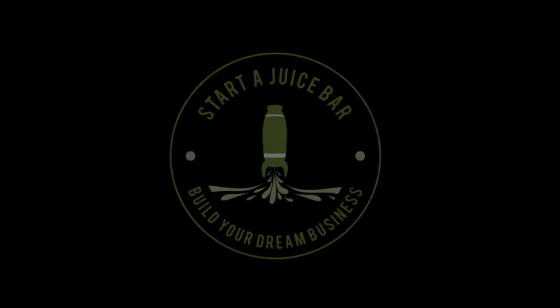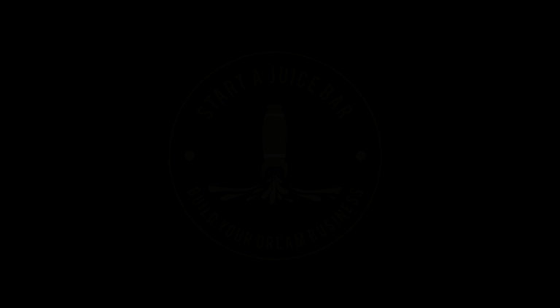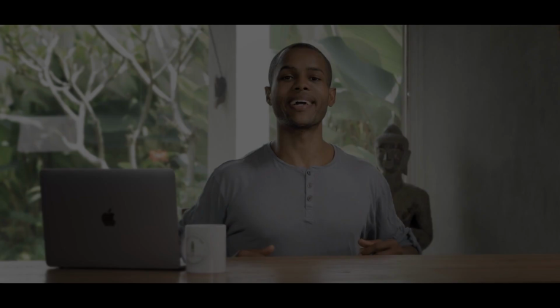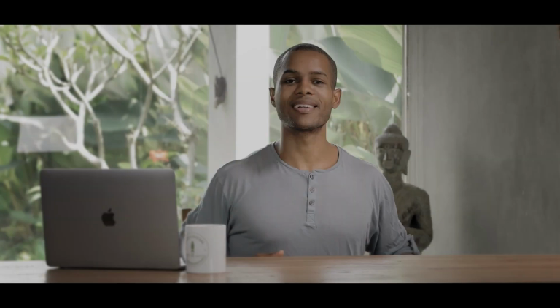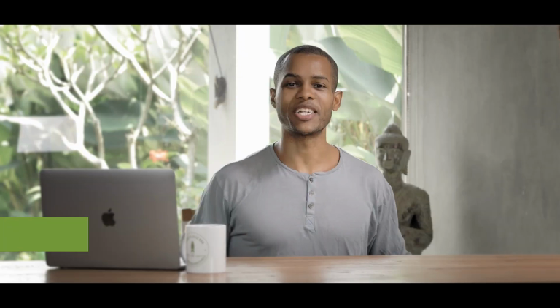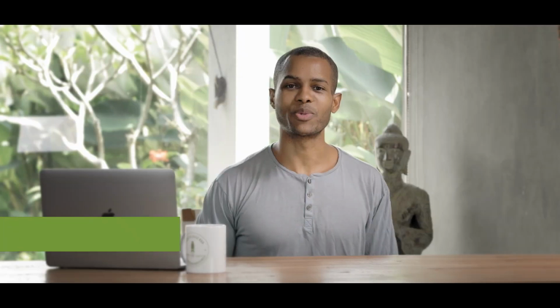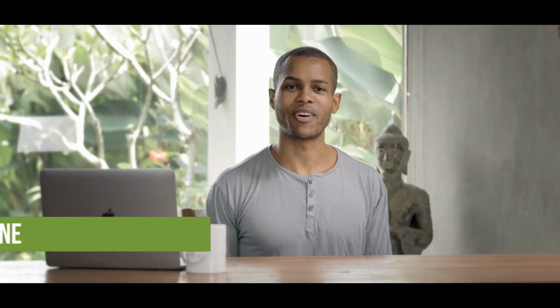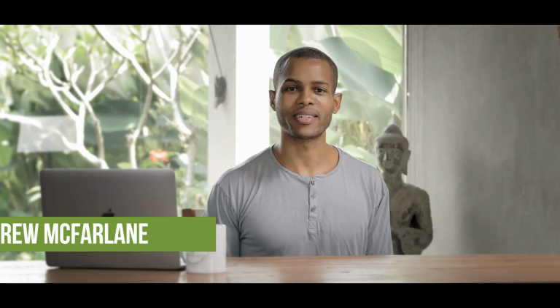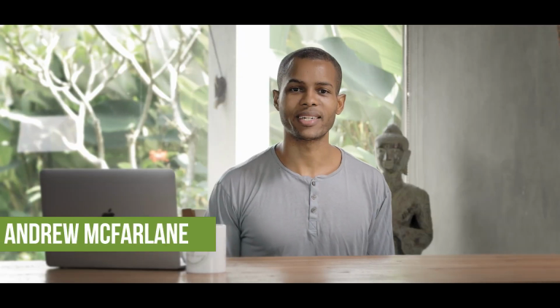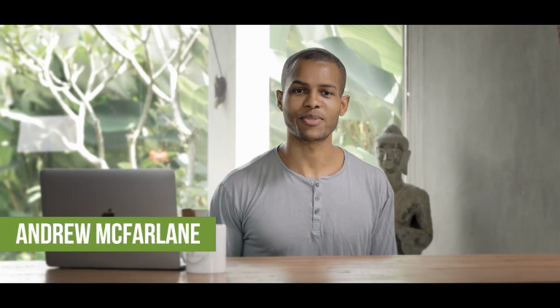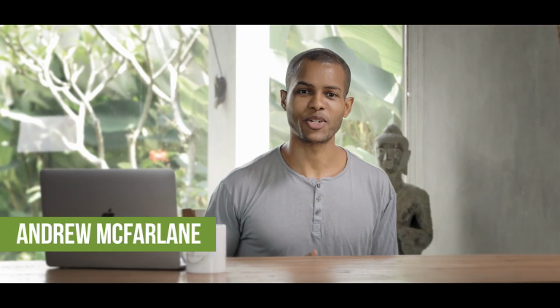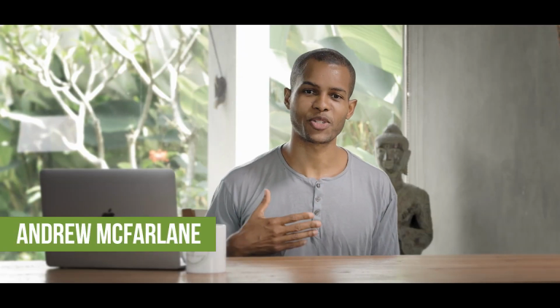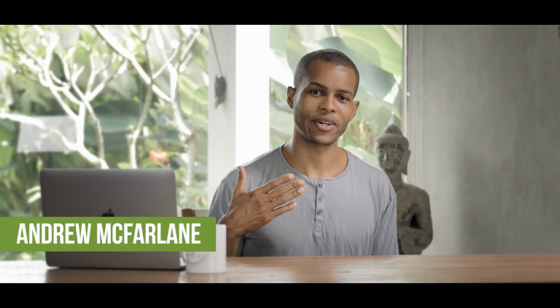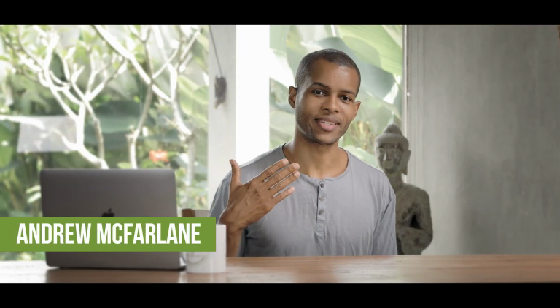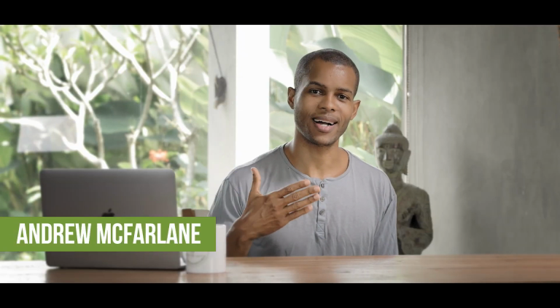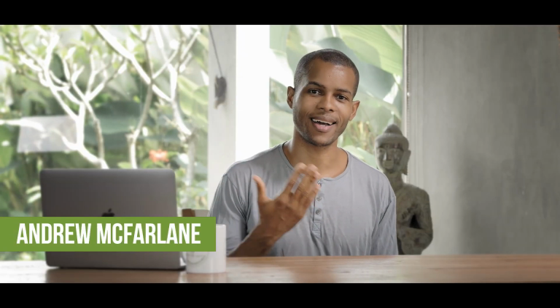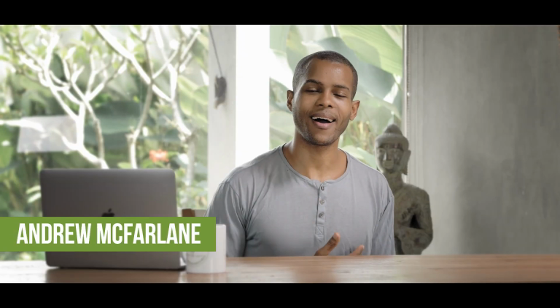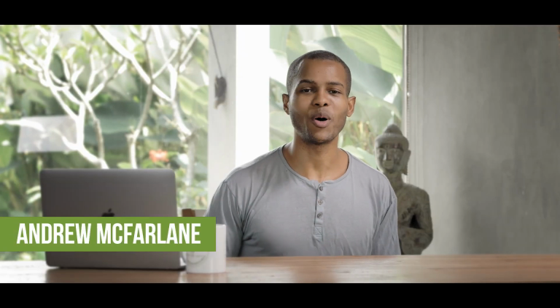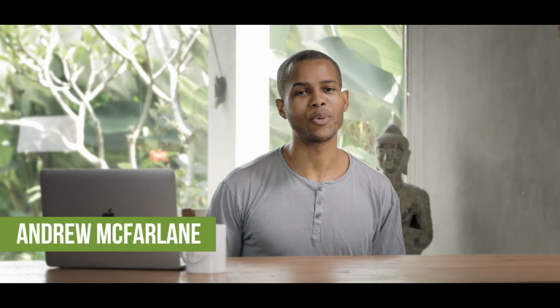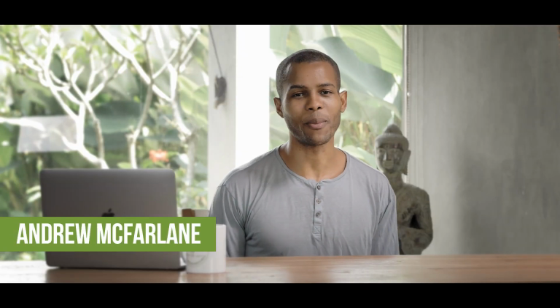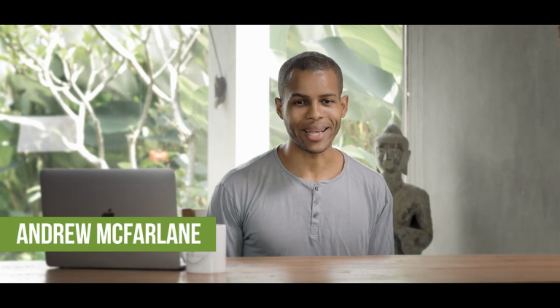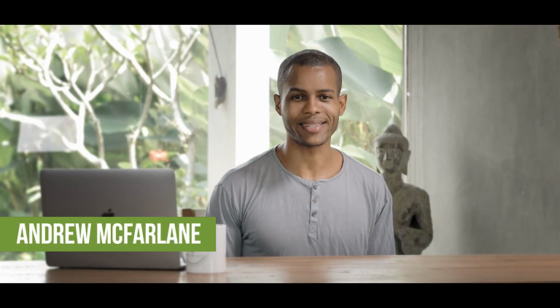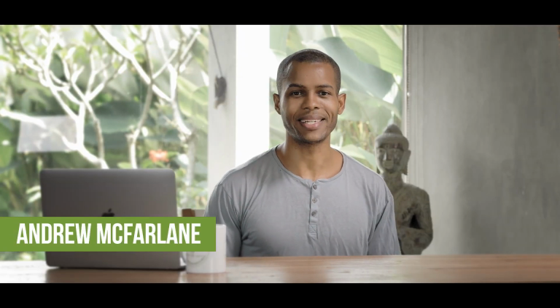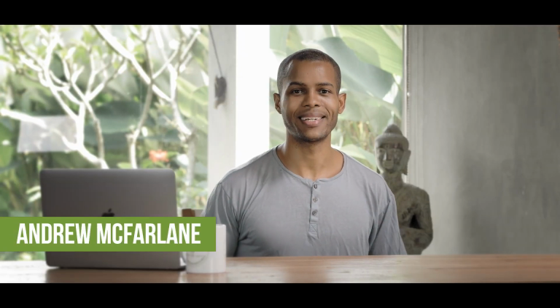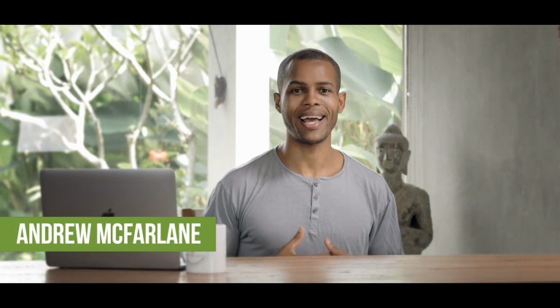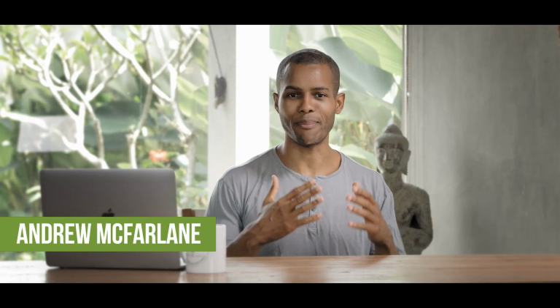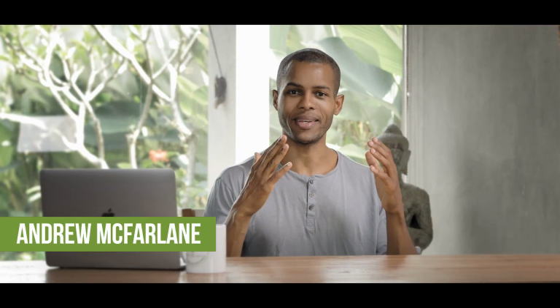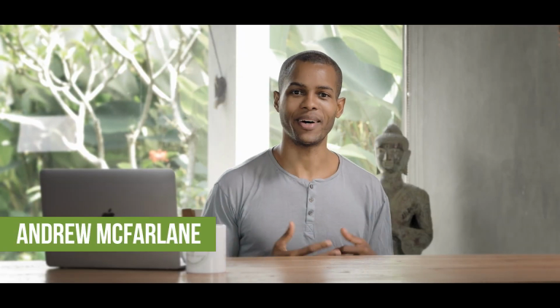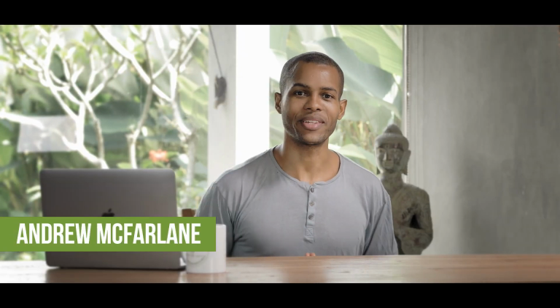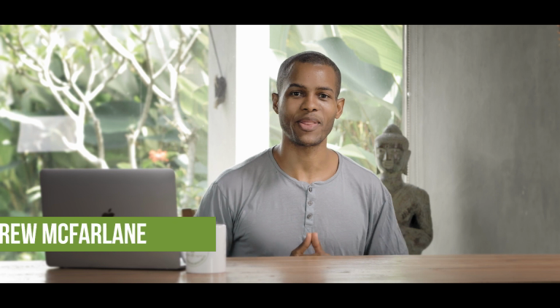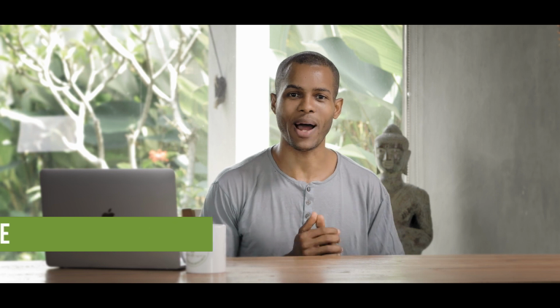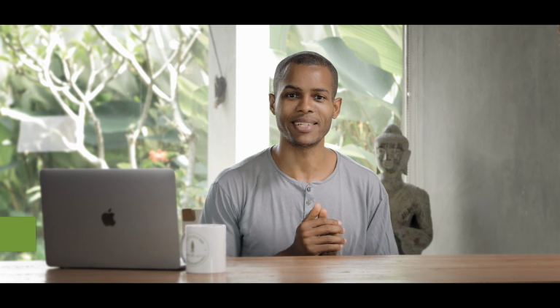Hey guys, Andrew McFarlane here from starterjuicespart.com. Hope you're amazing, happy, healthy, thriving.